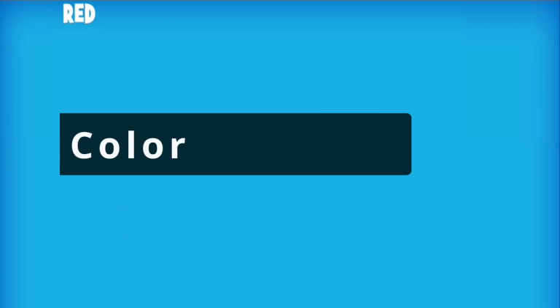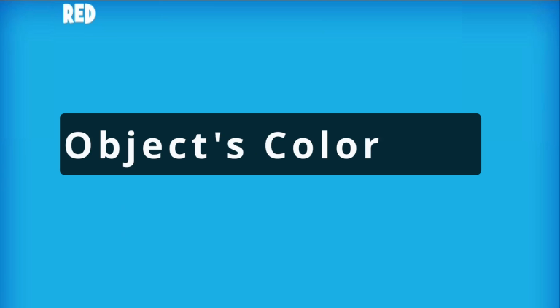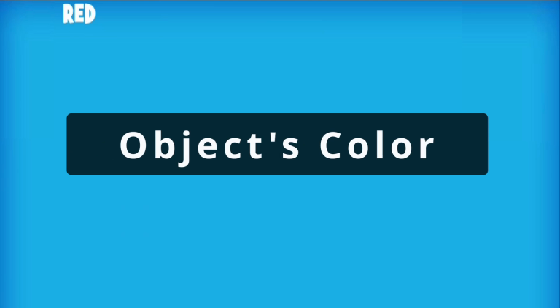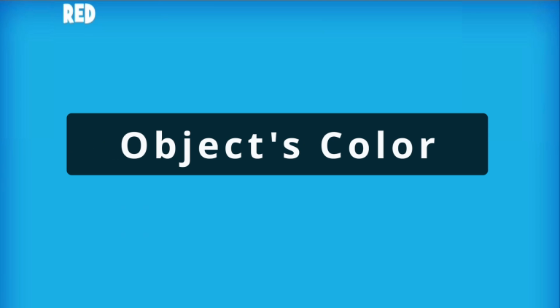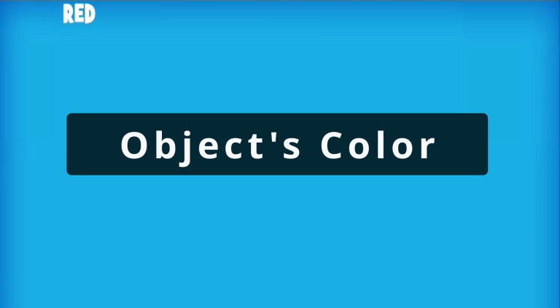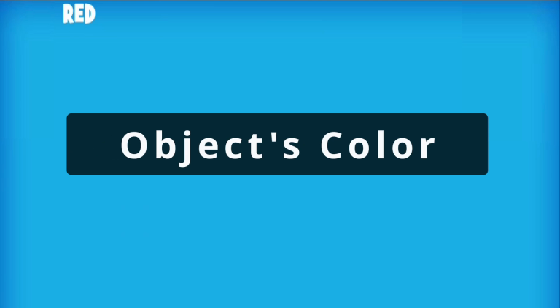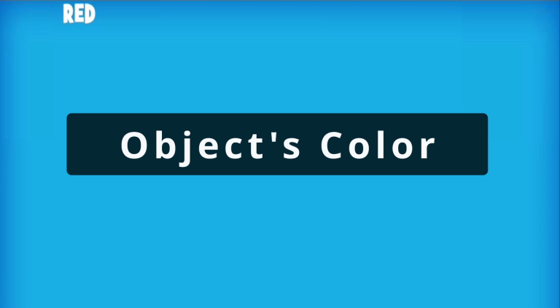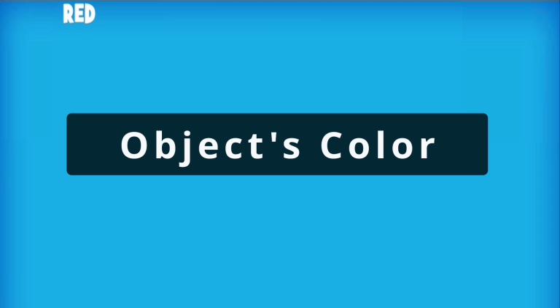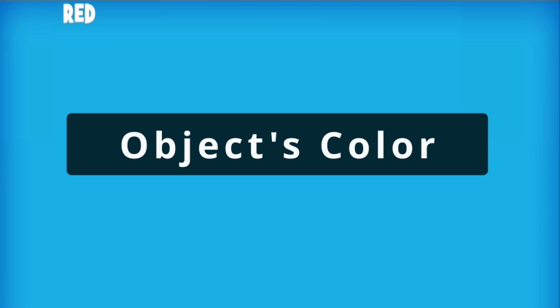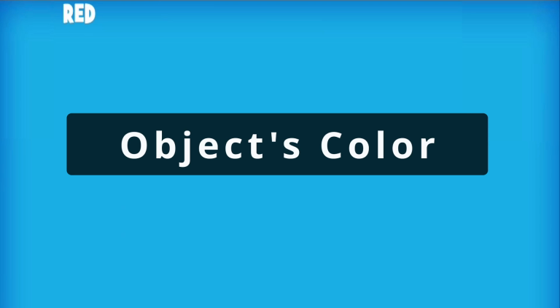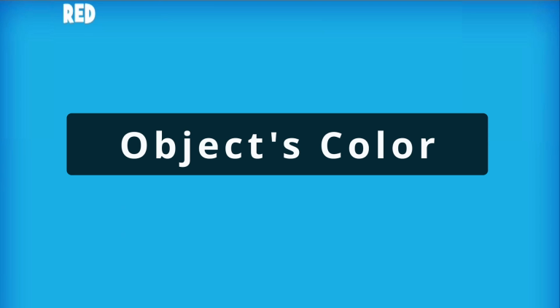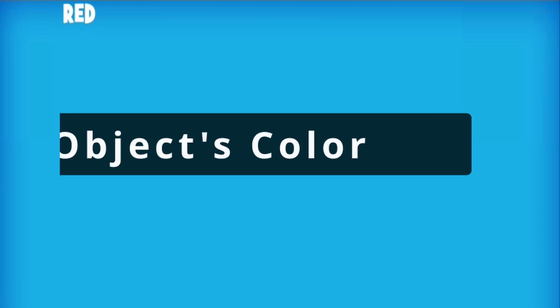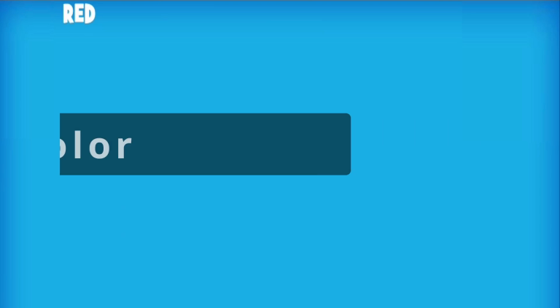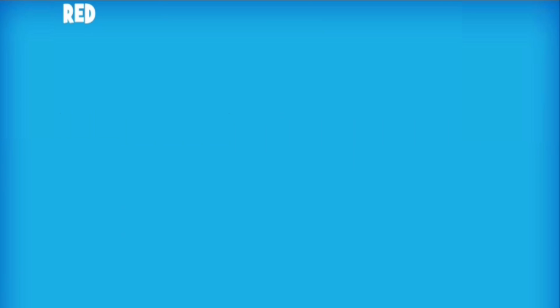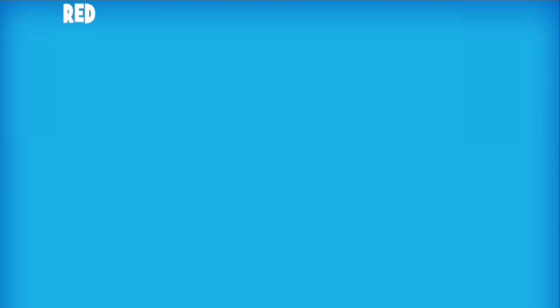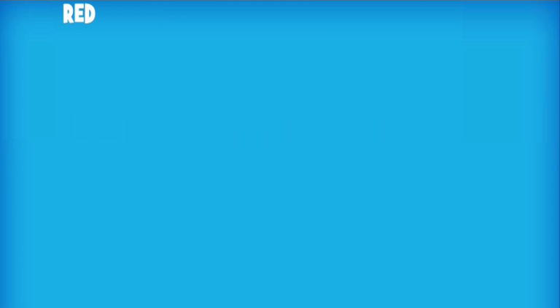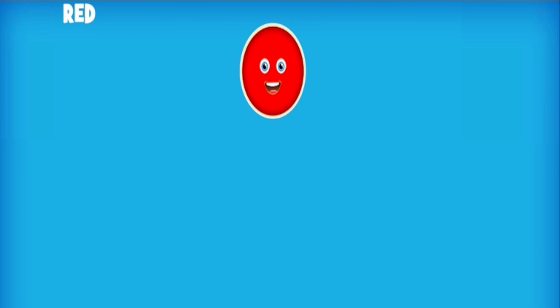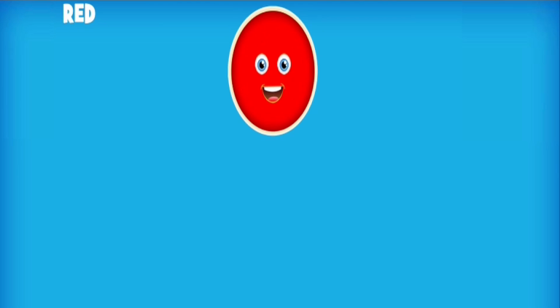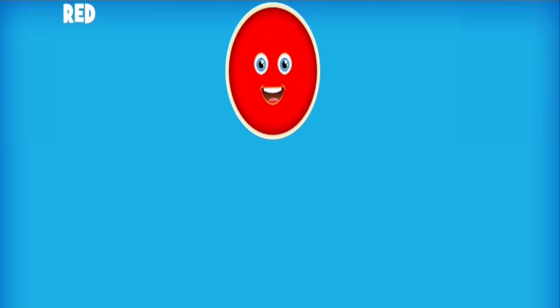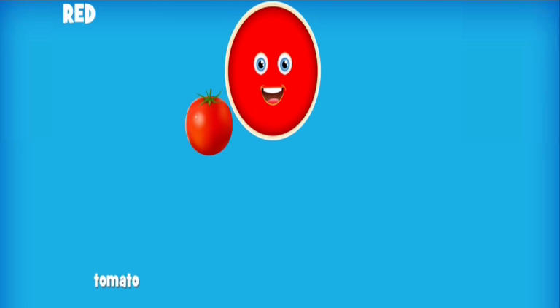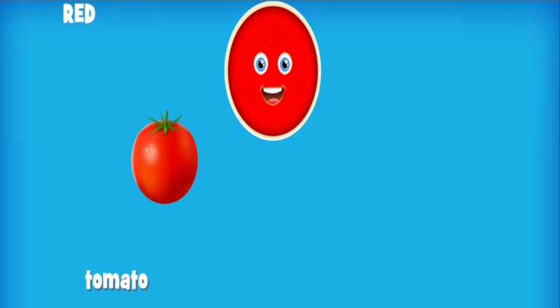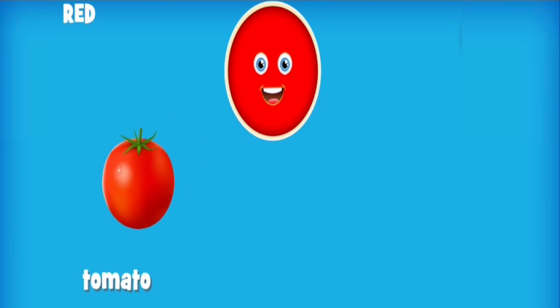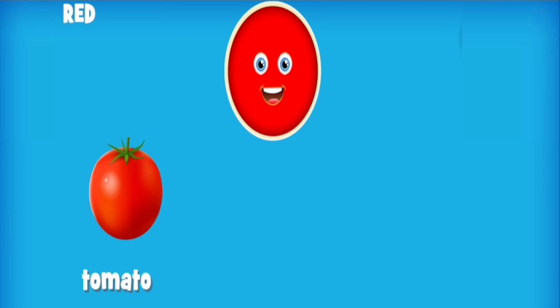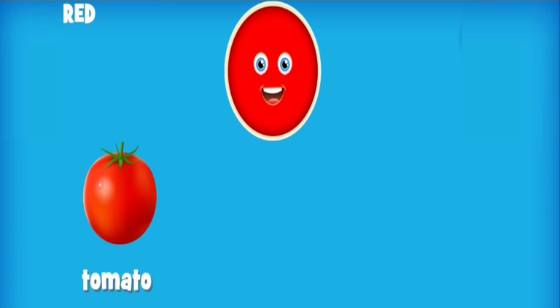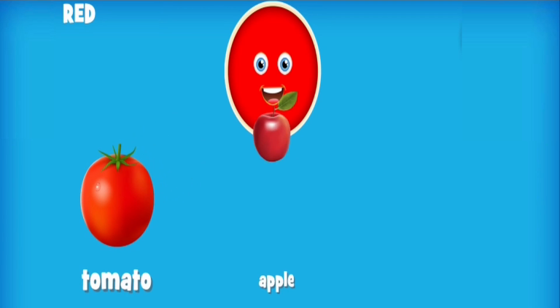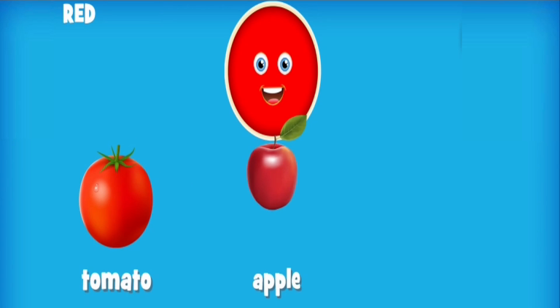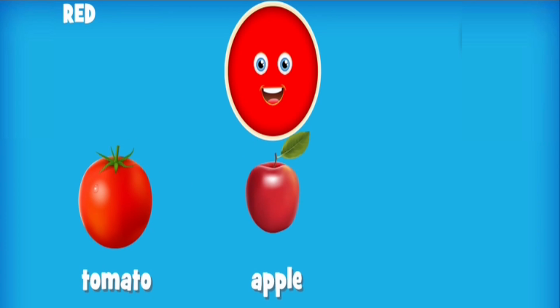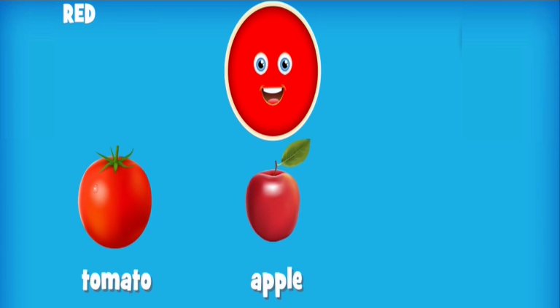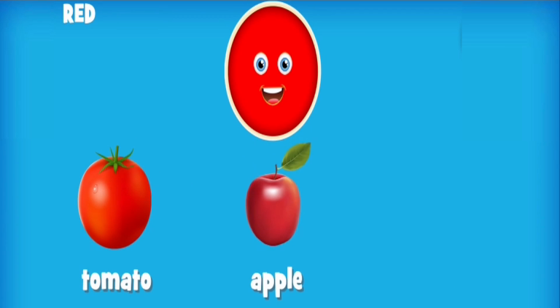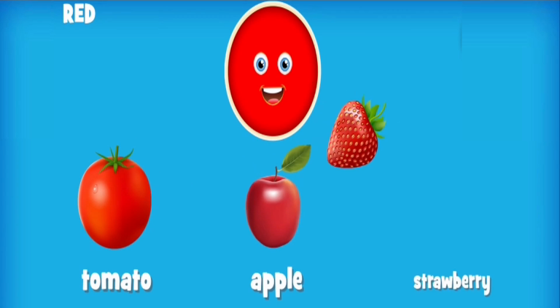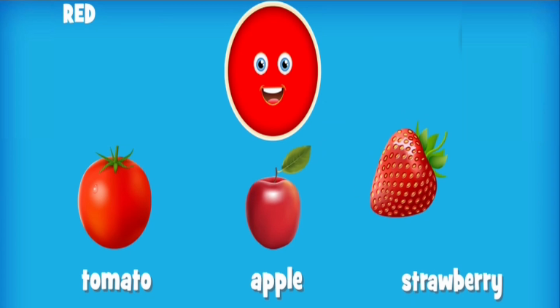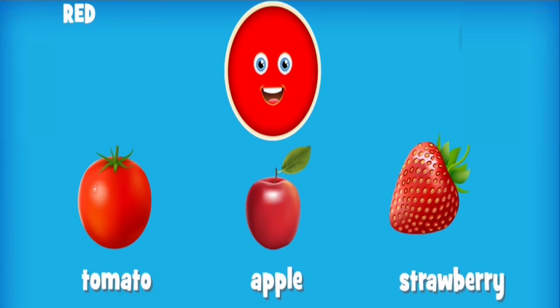Next, let's learn object colors. Red: tomato, apple, strawberry.